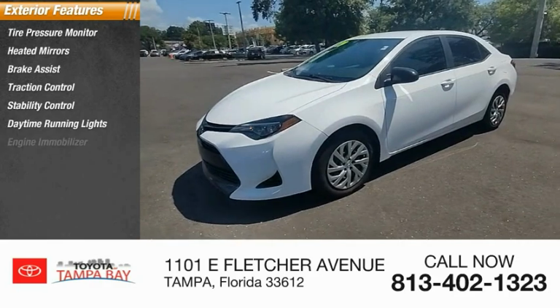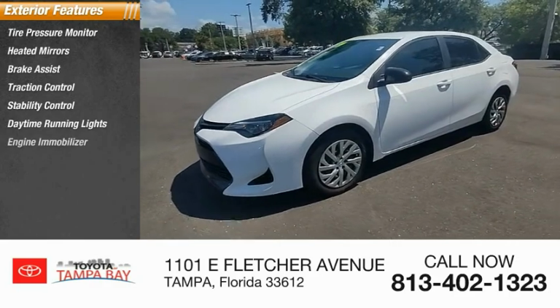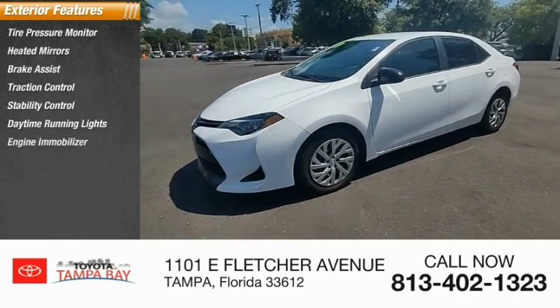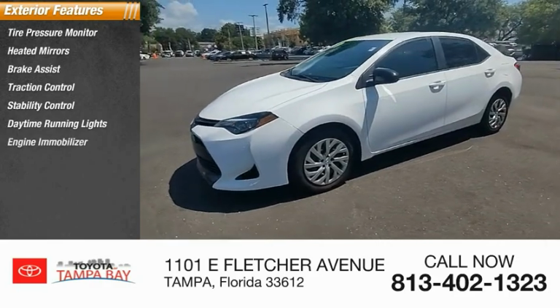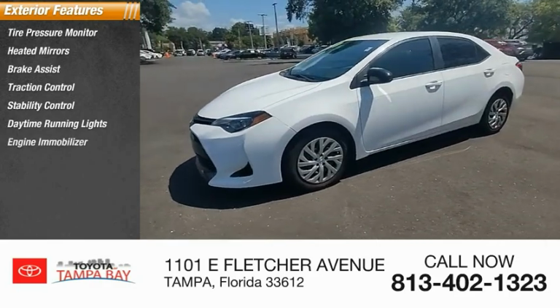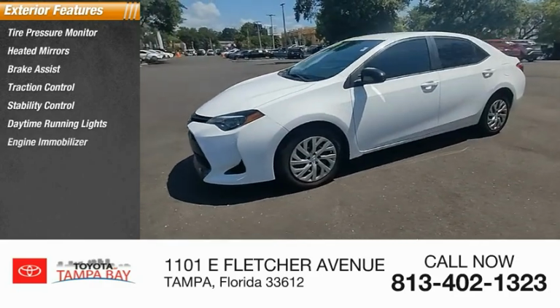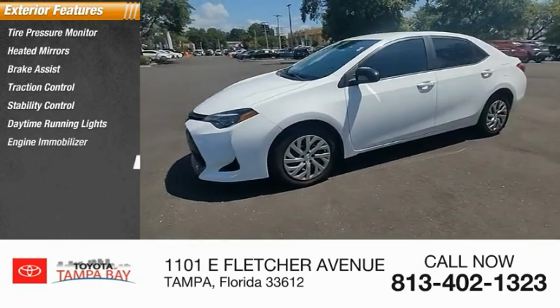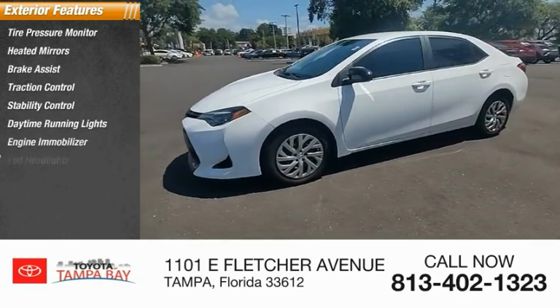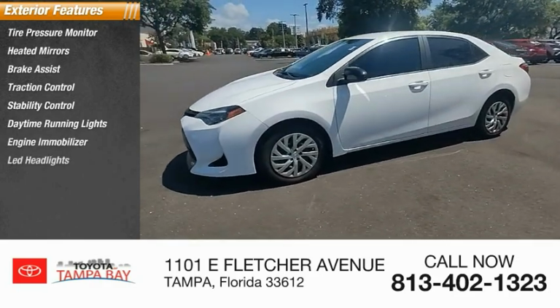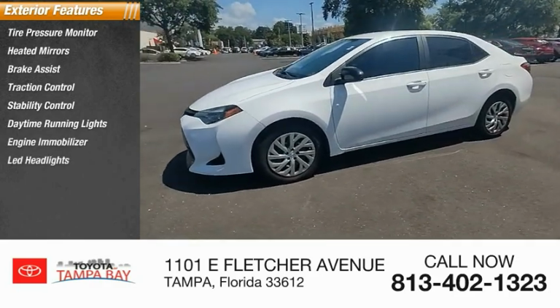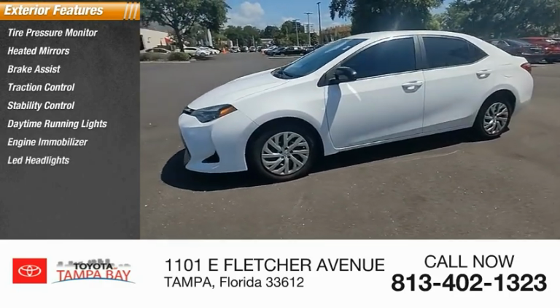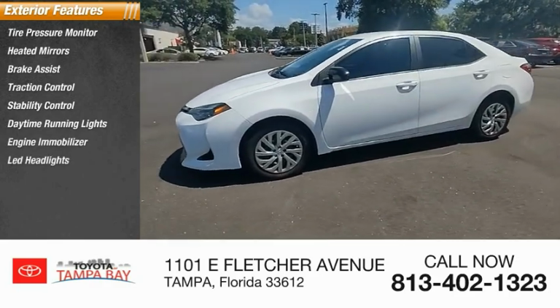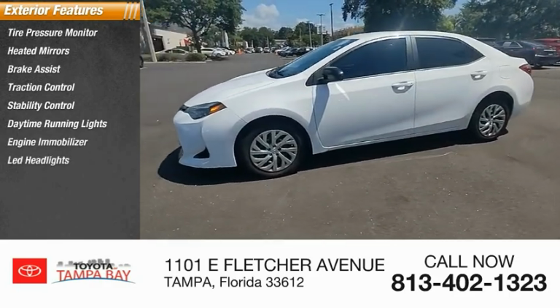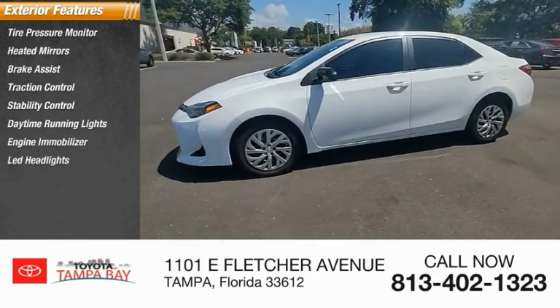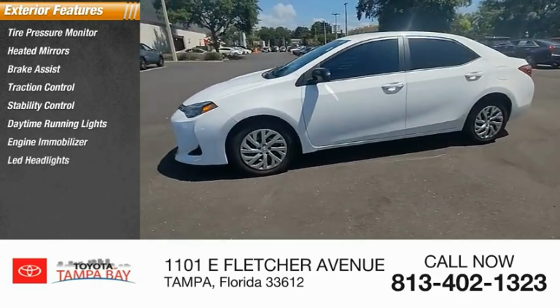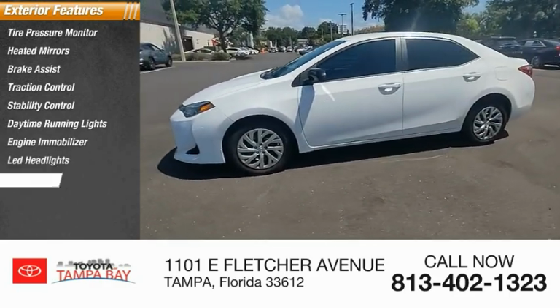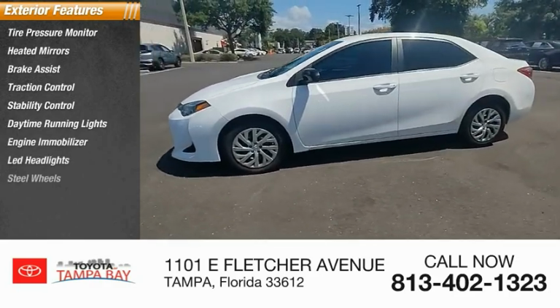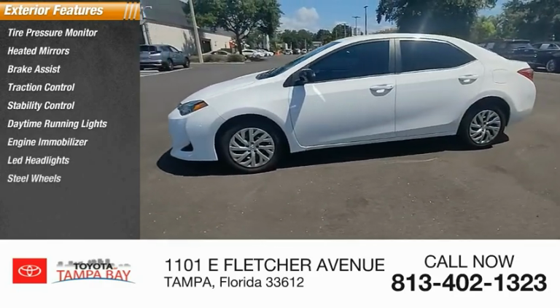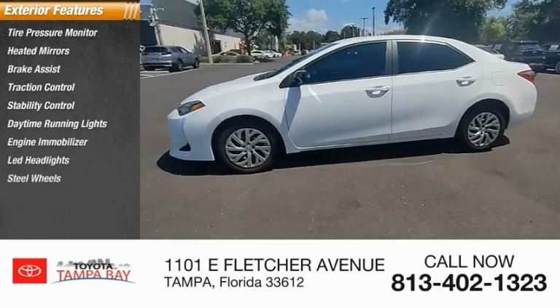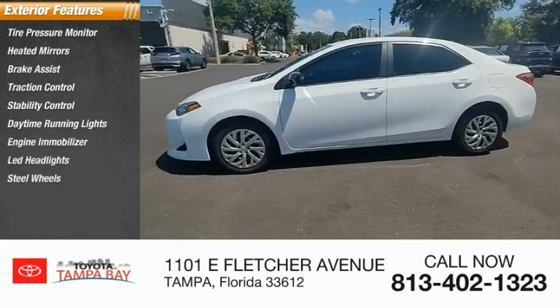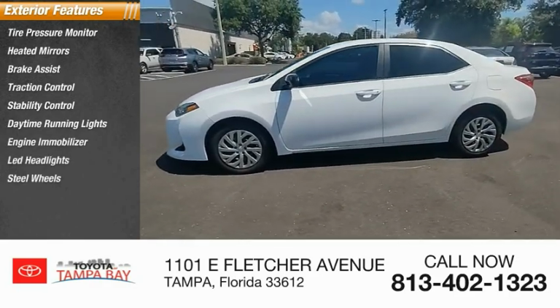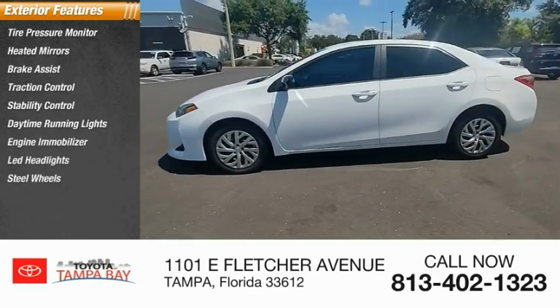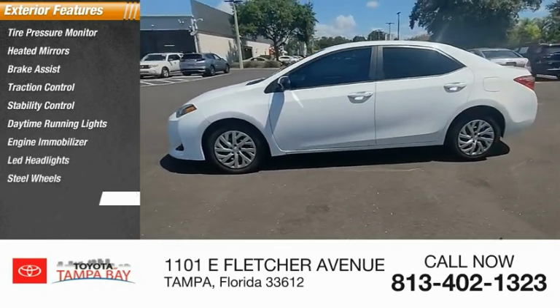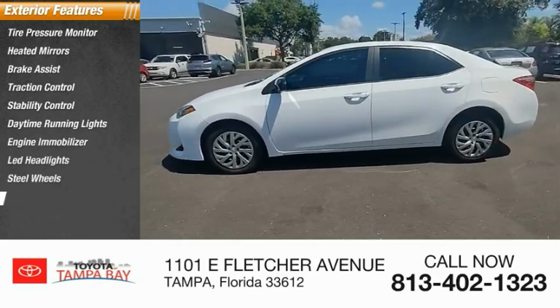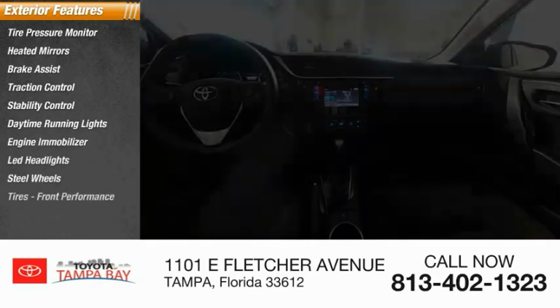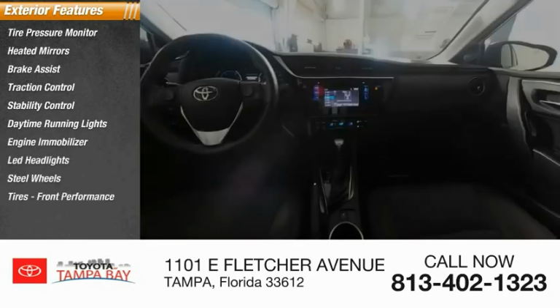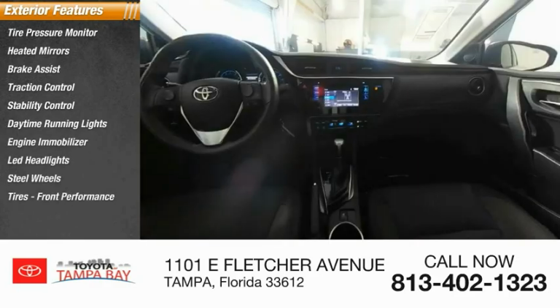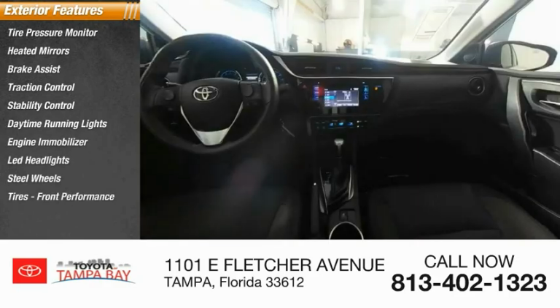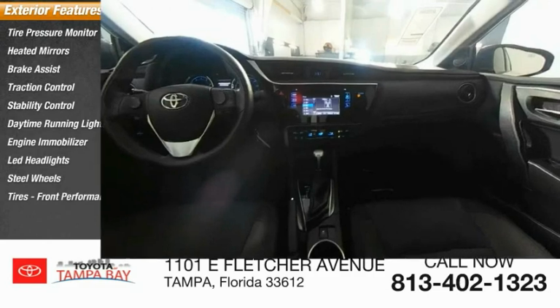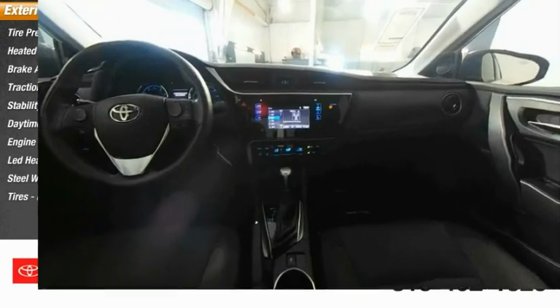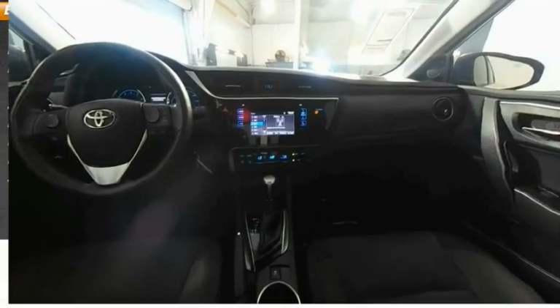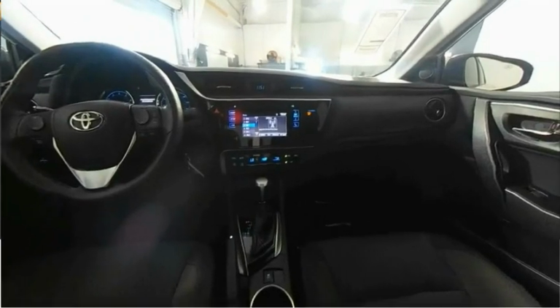Additional exterior features include engine immobilizer, LED headlights, steel wheels, tires, and front performance.